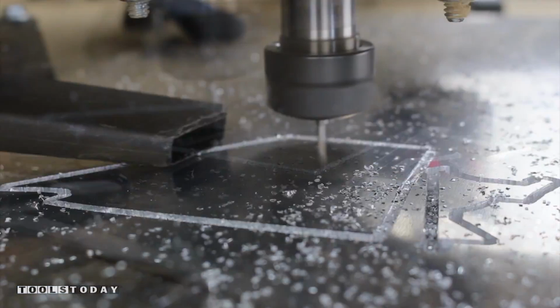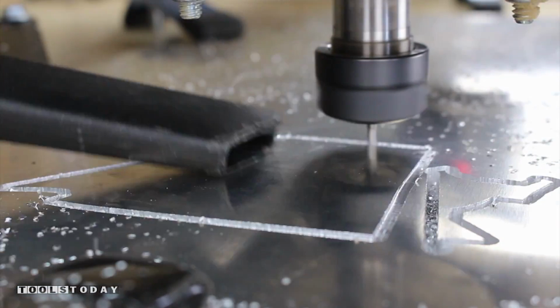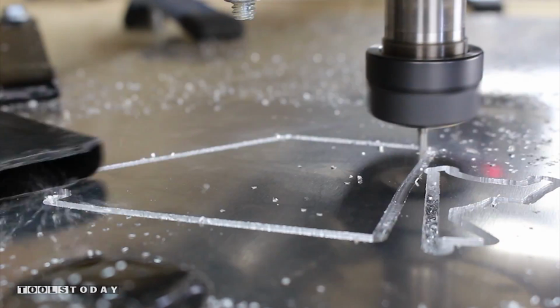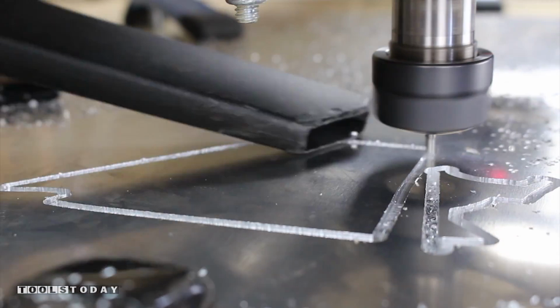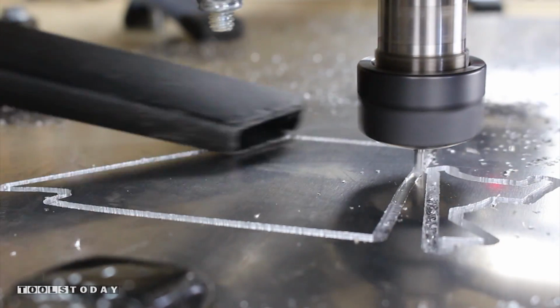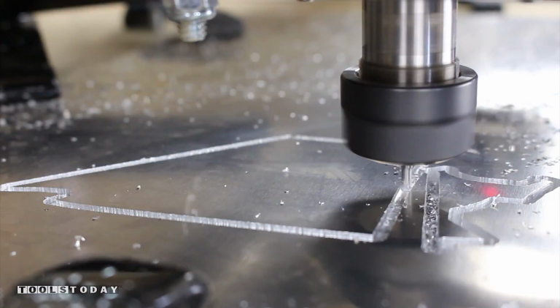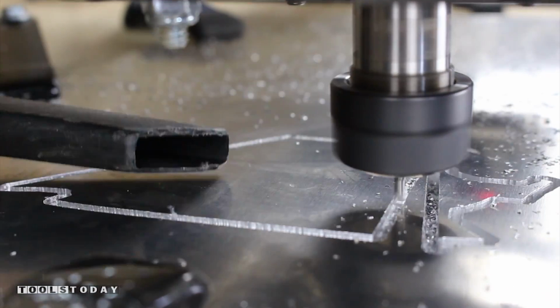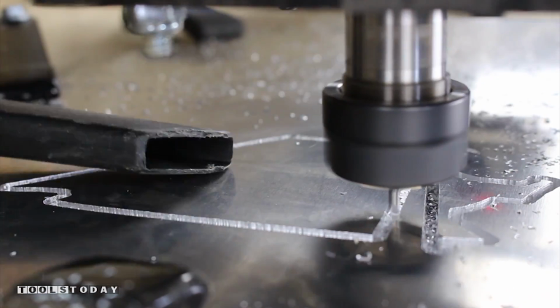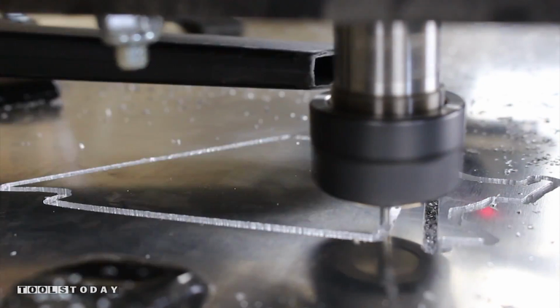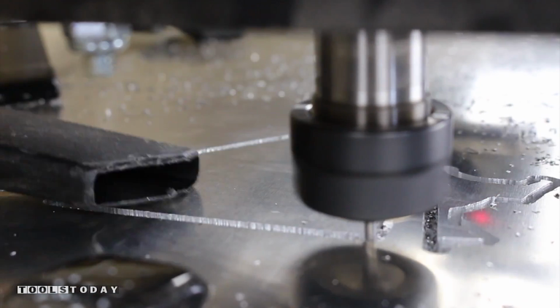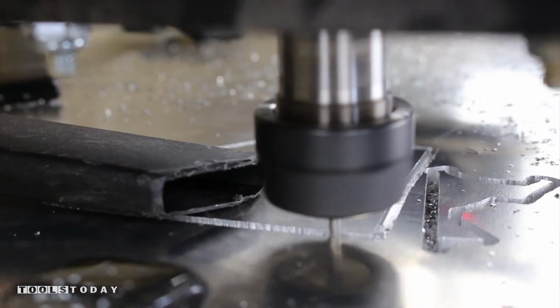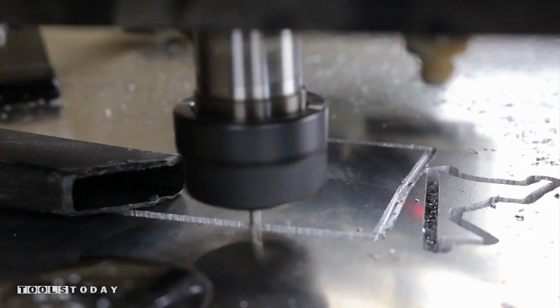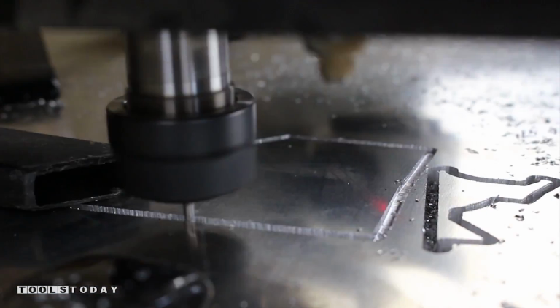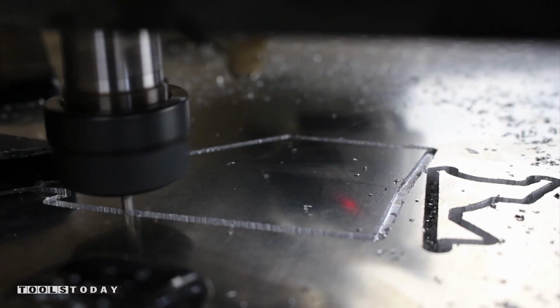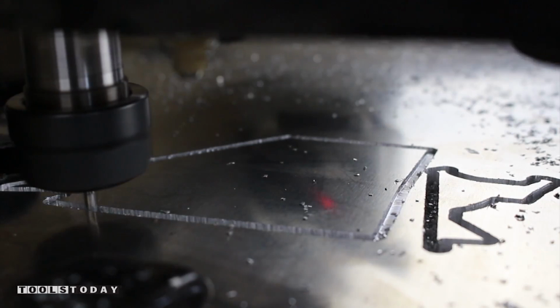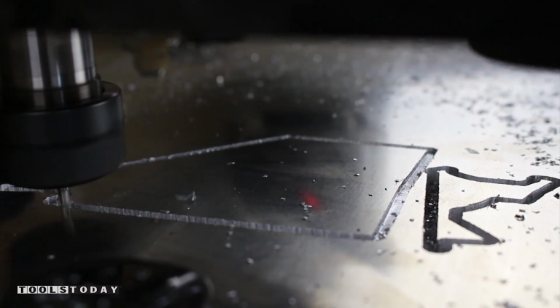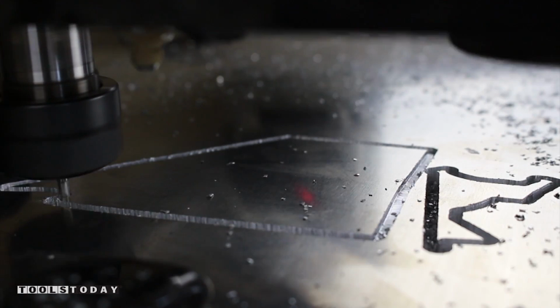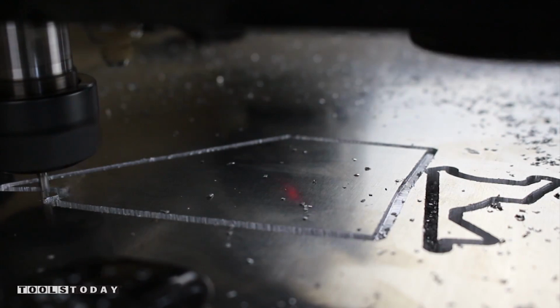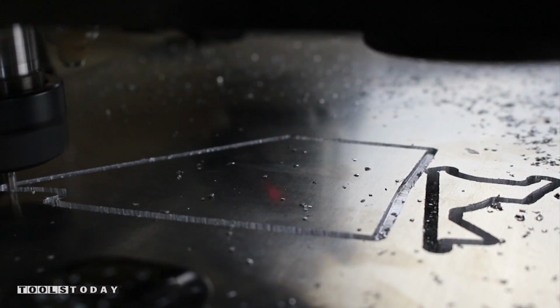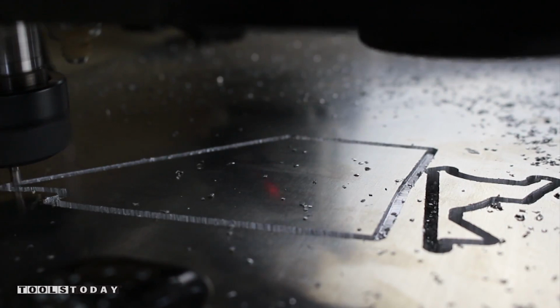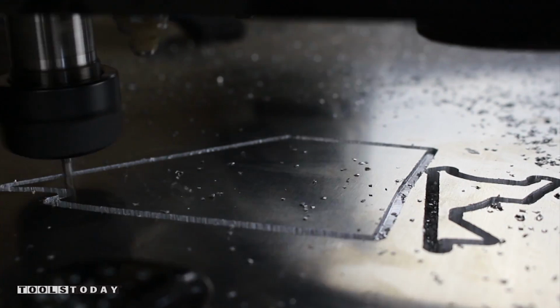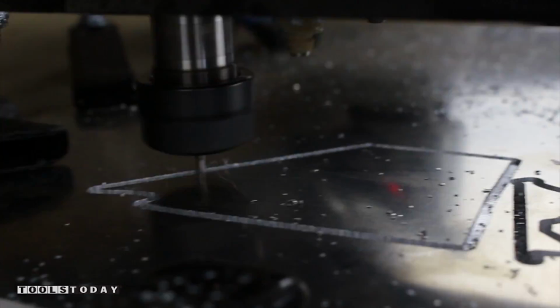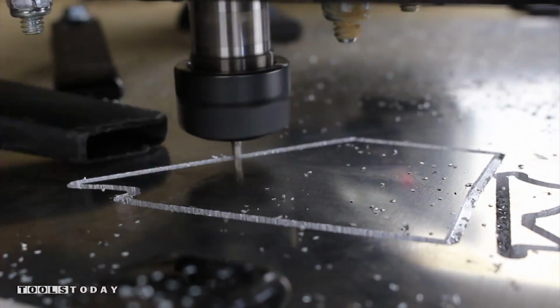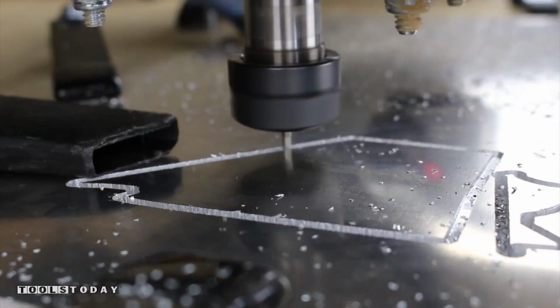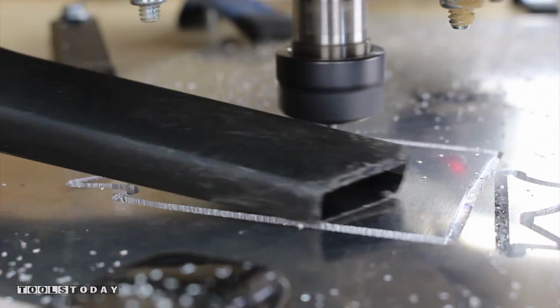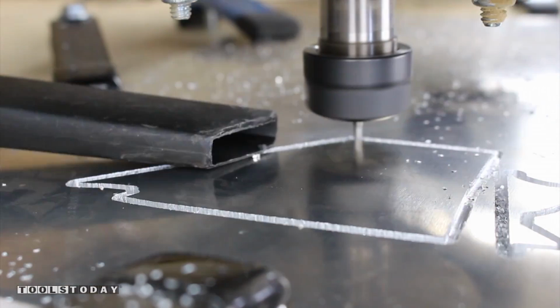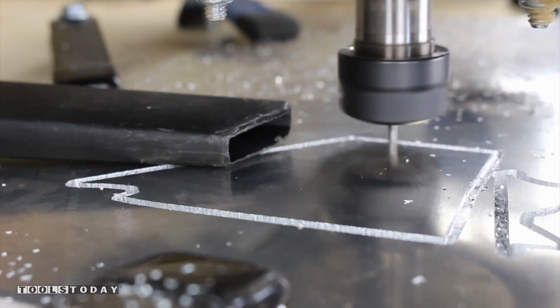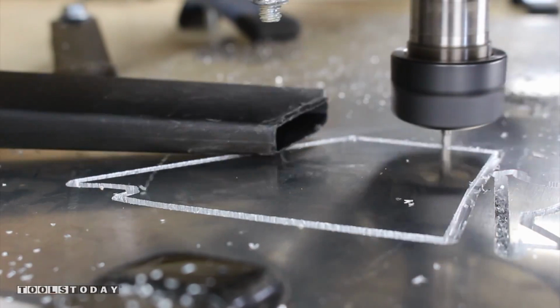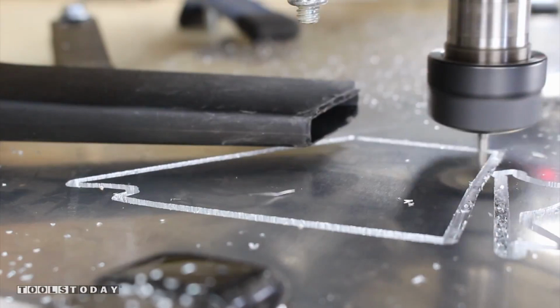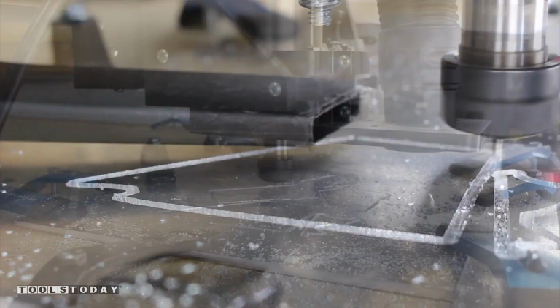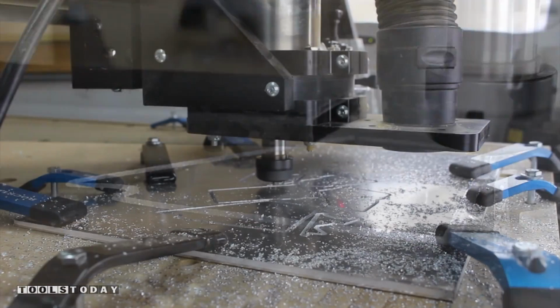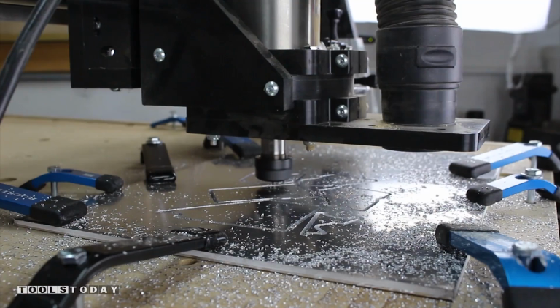When milling aluminum I highly recommend wearing face protection. These chips are coming off with some serious velocity.